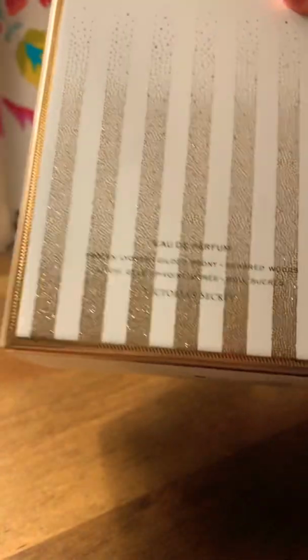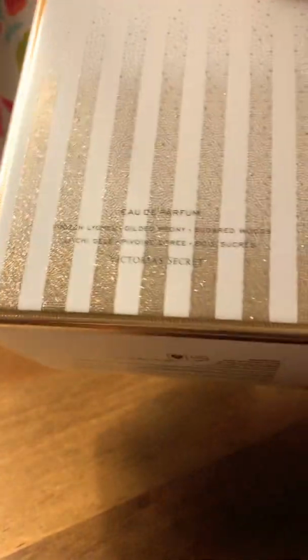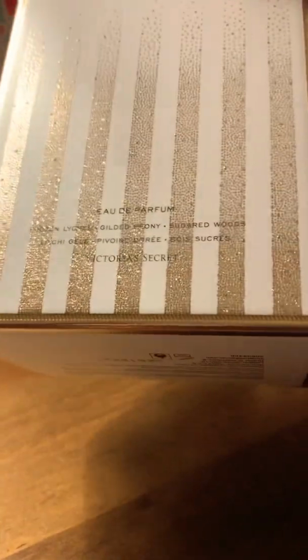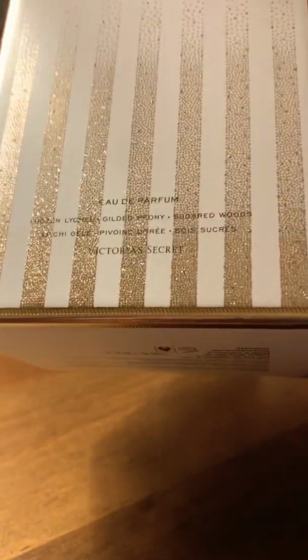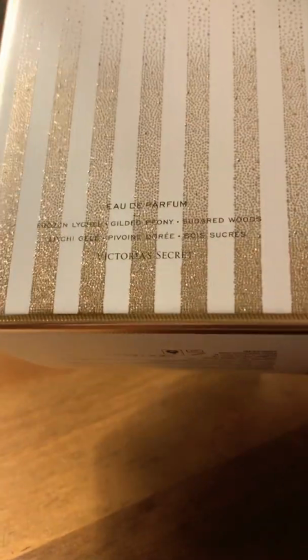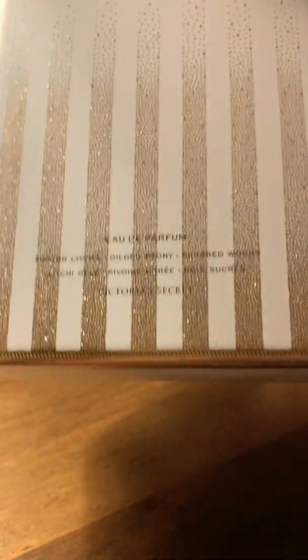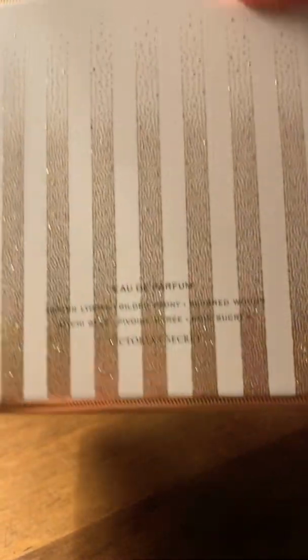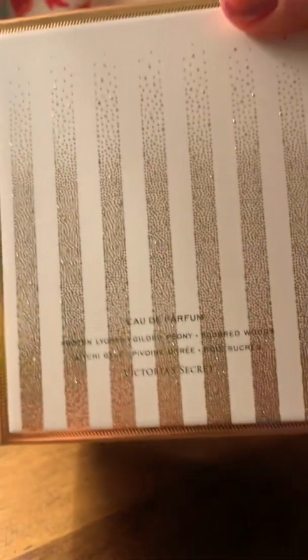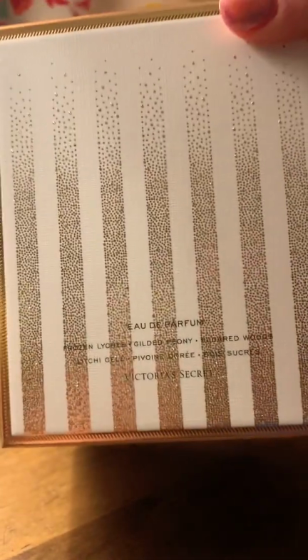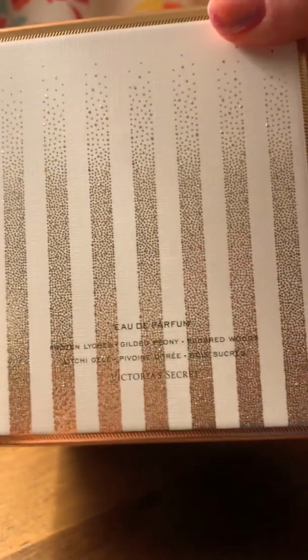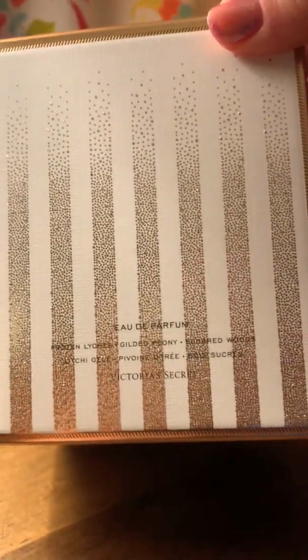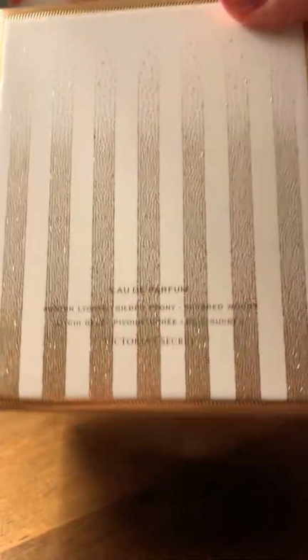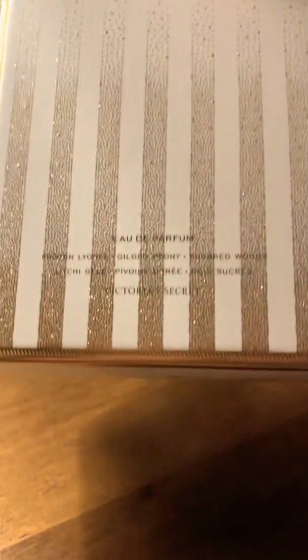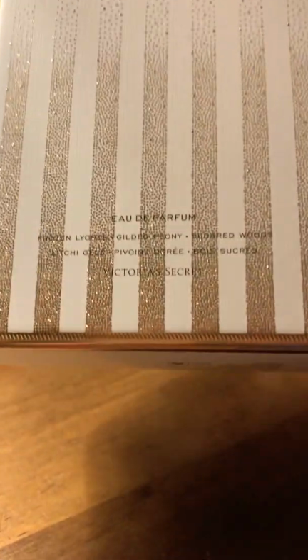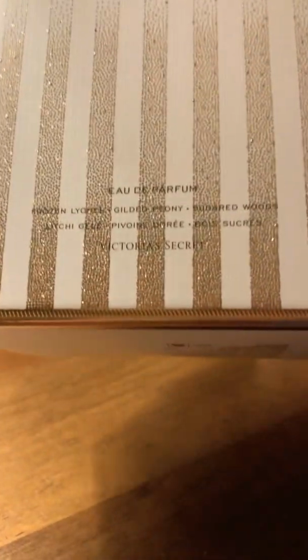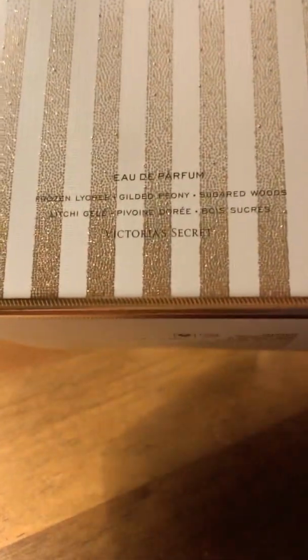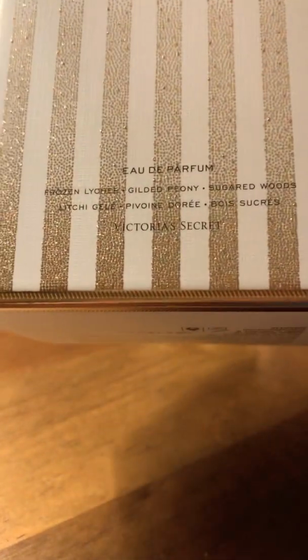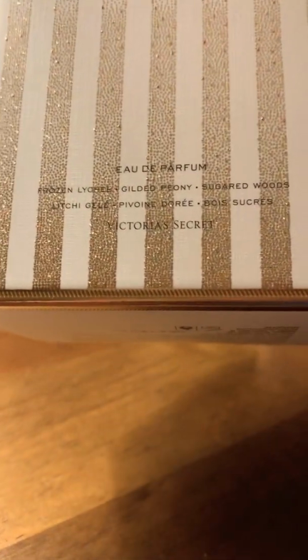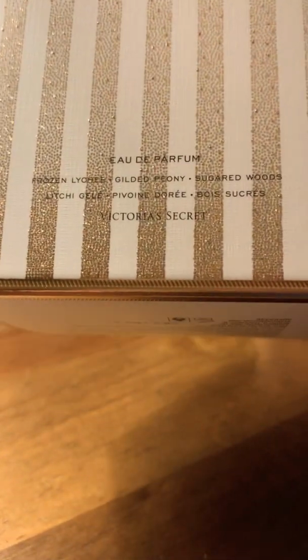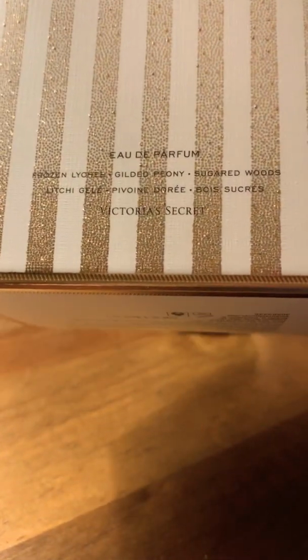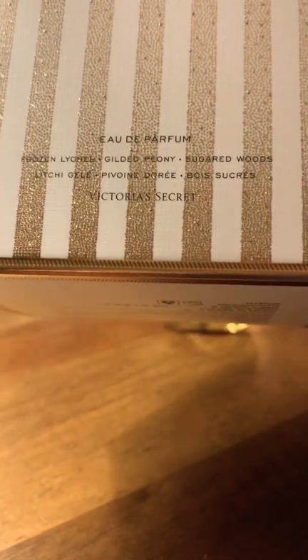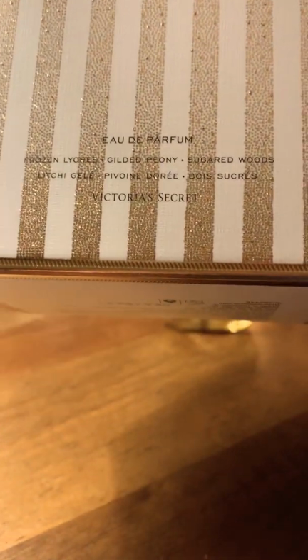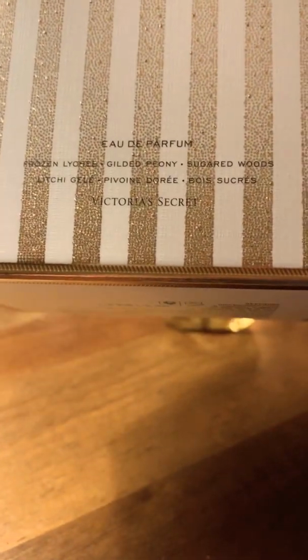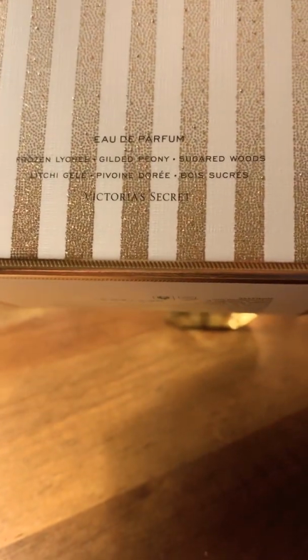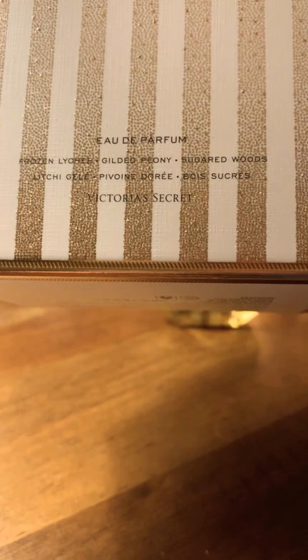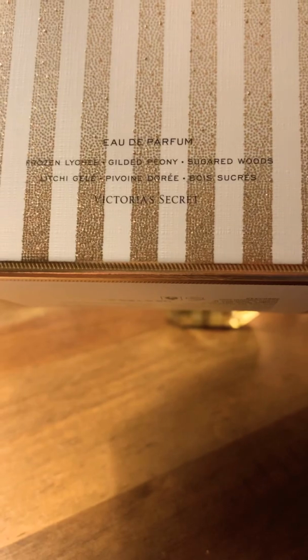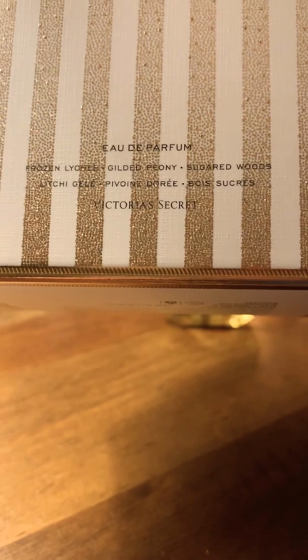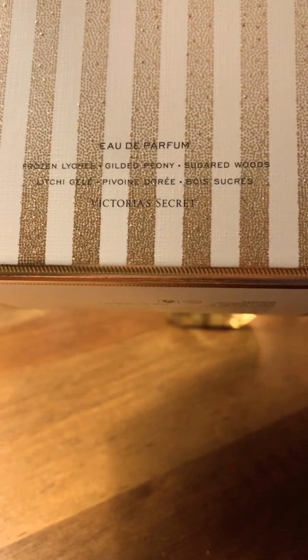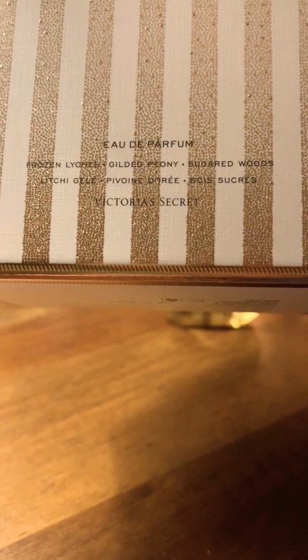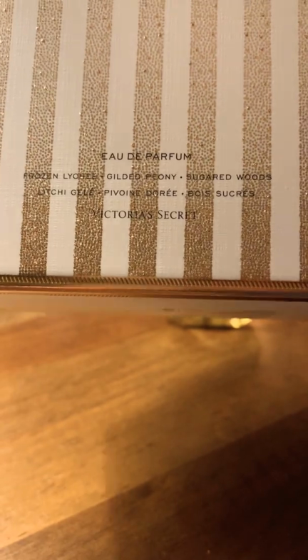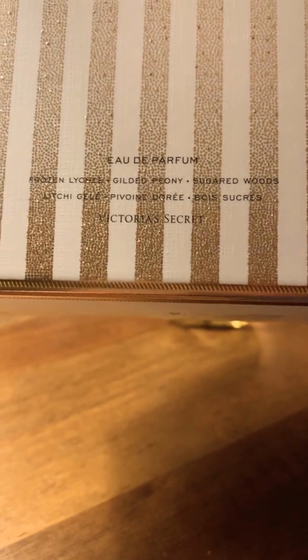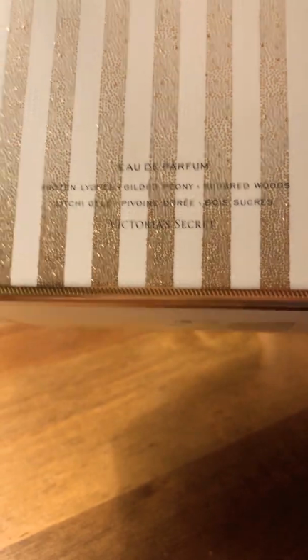On the back, it does have the notes. It says frozen lychee, gilded peony, and sugared woods.